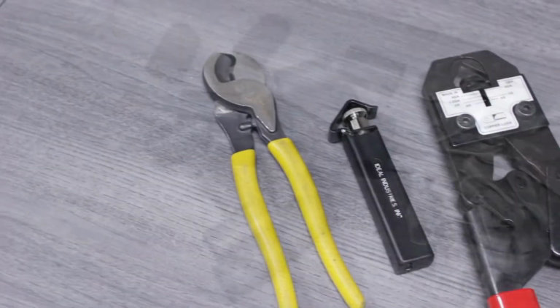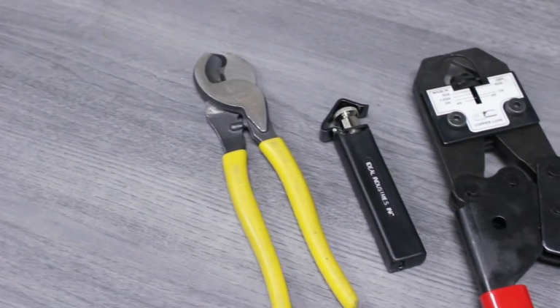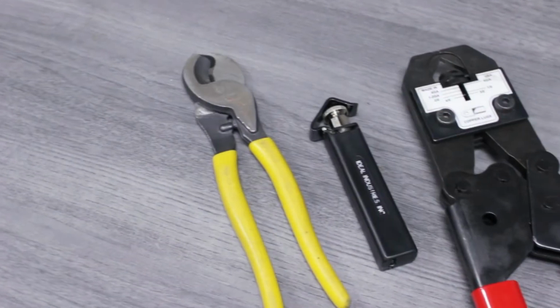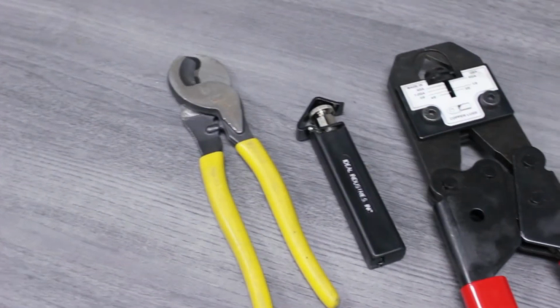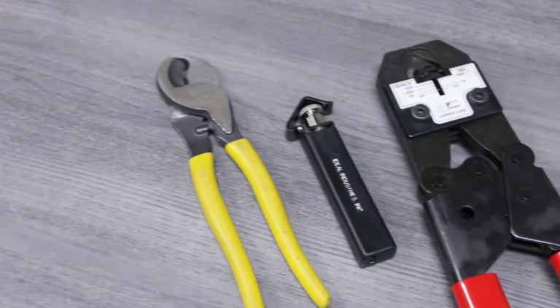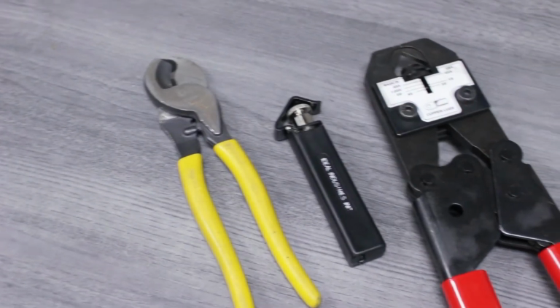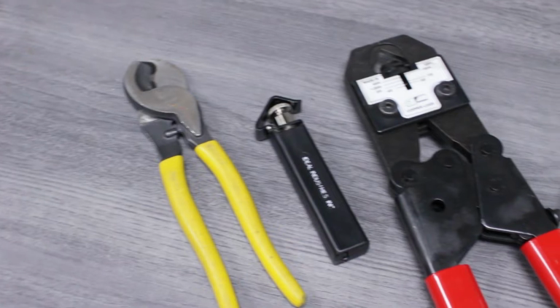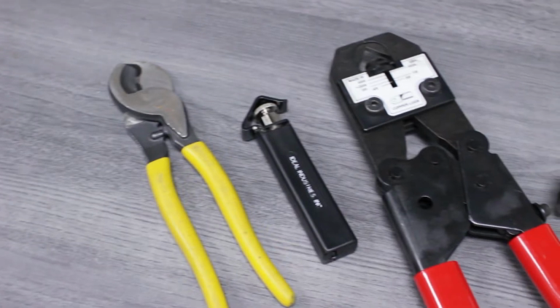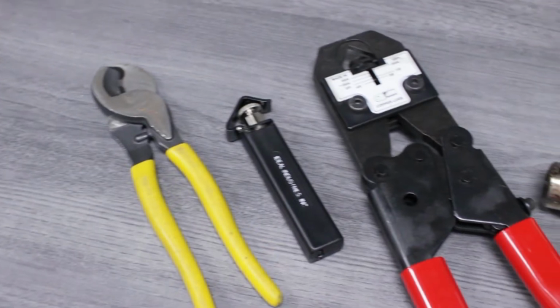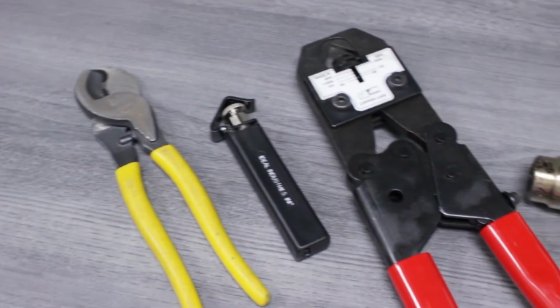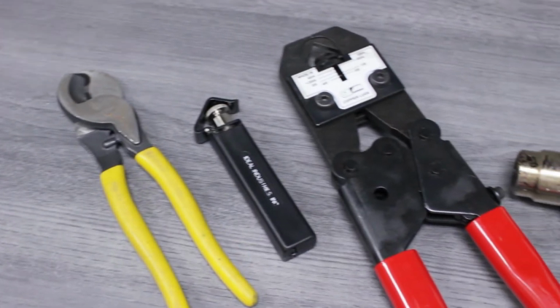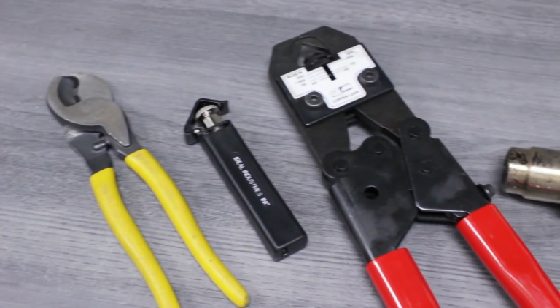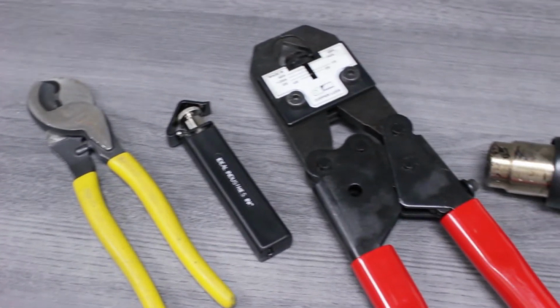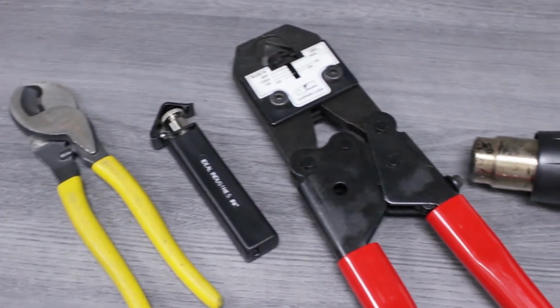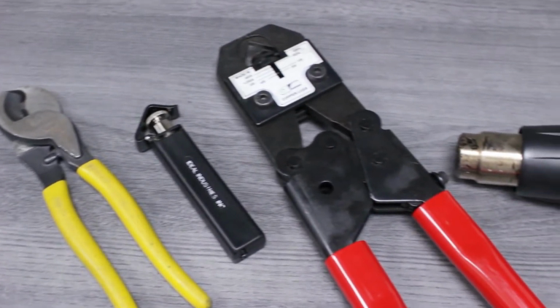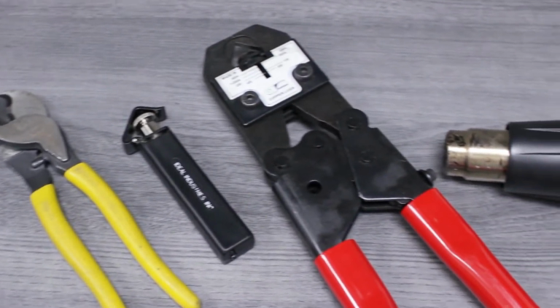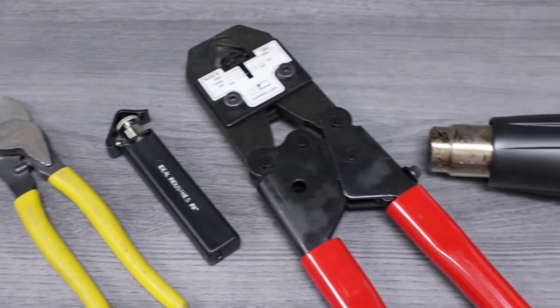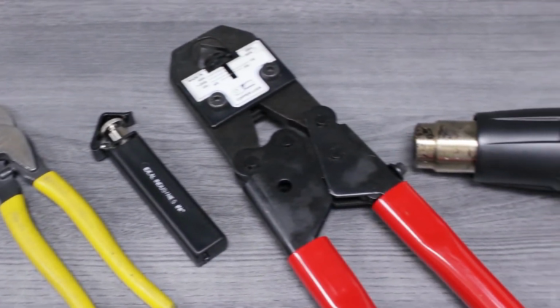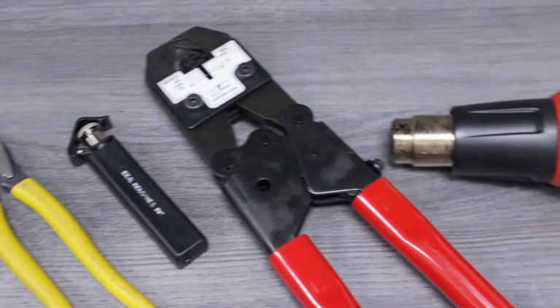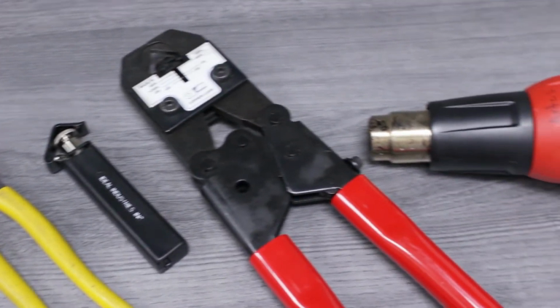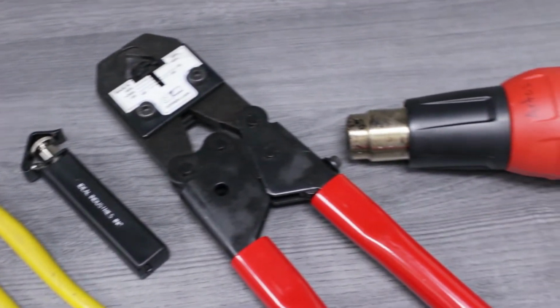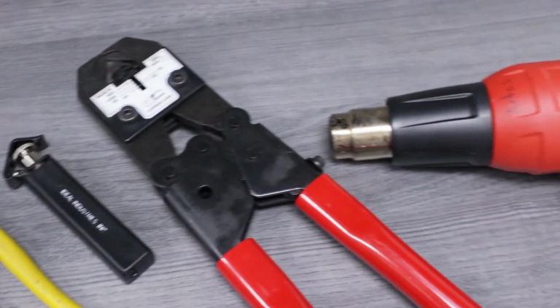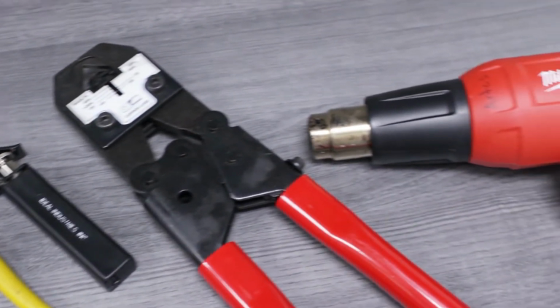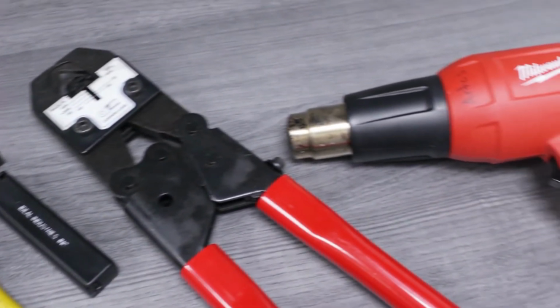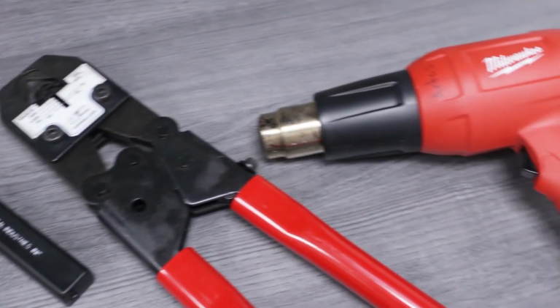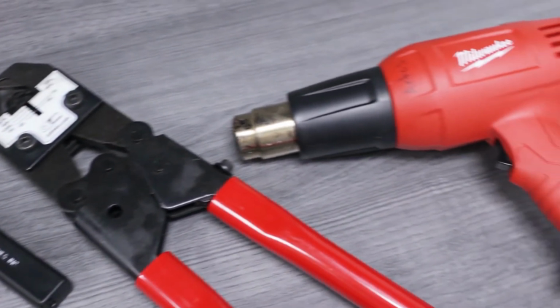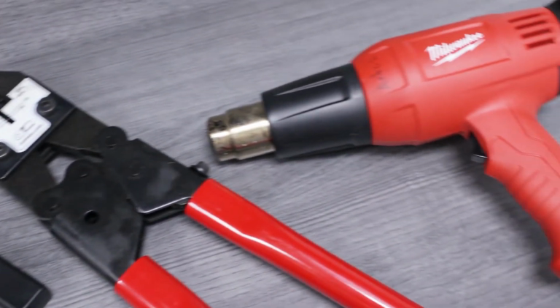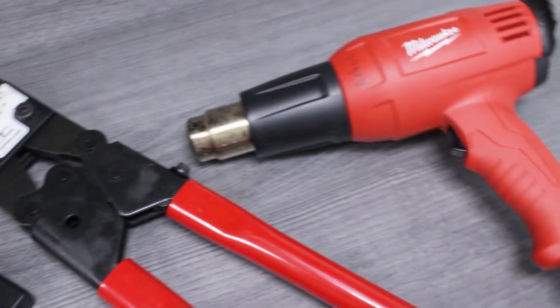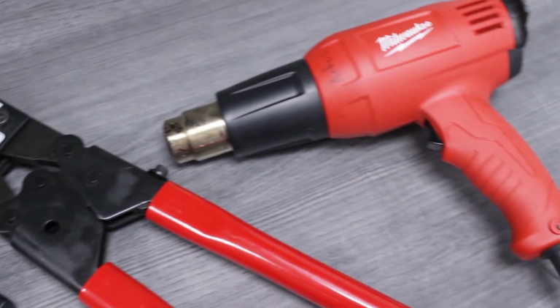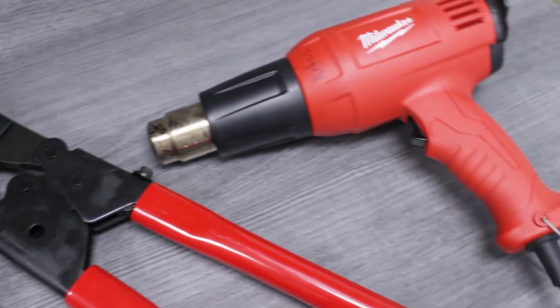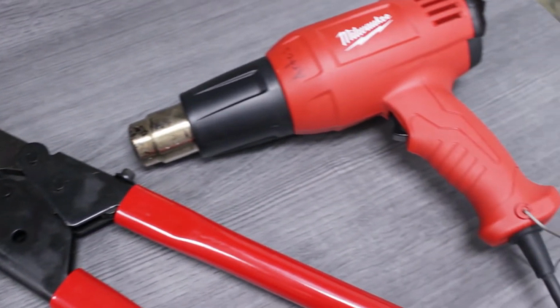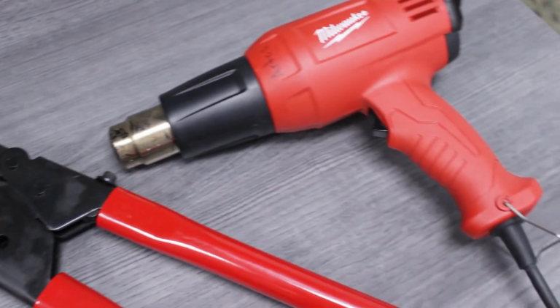We'll also be using tools from our production facility, including a cable cutter, a ring slit tool, a high-leverage crimper, and a heat tool.